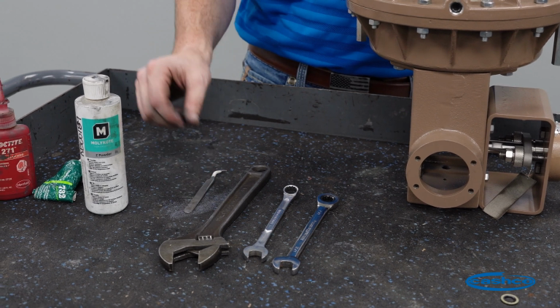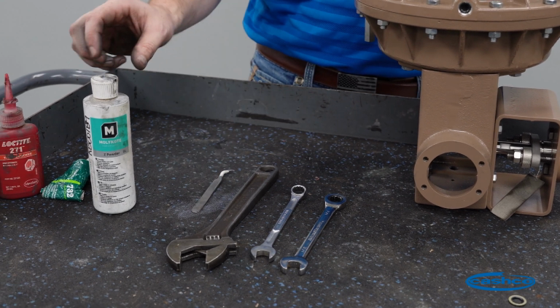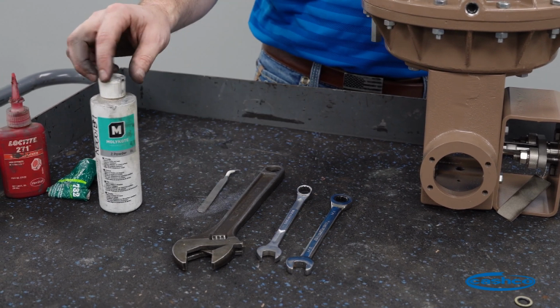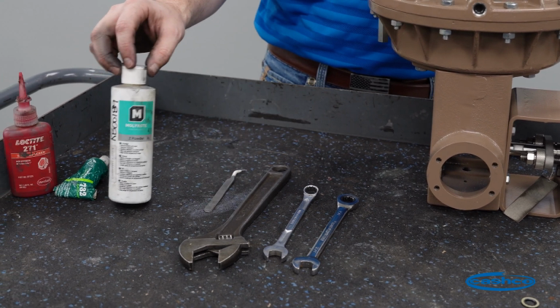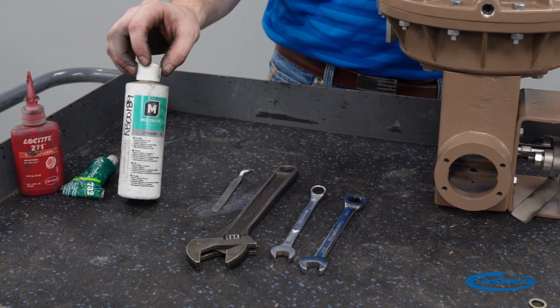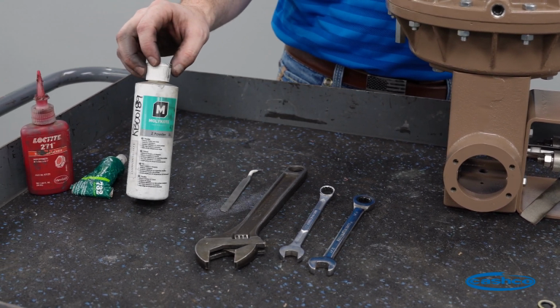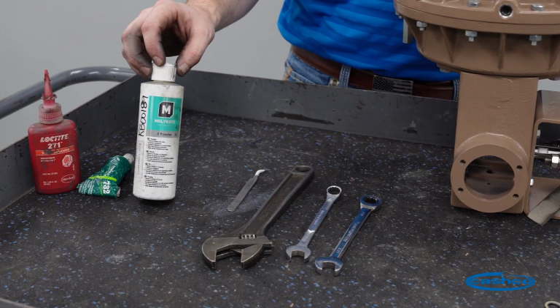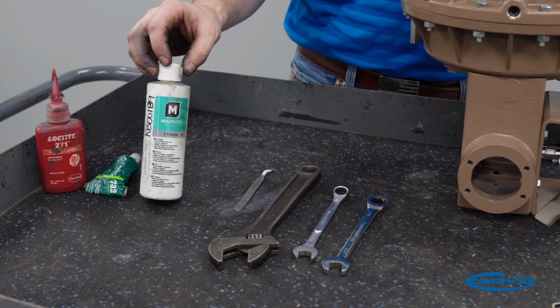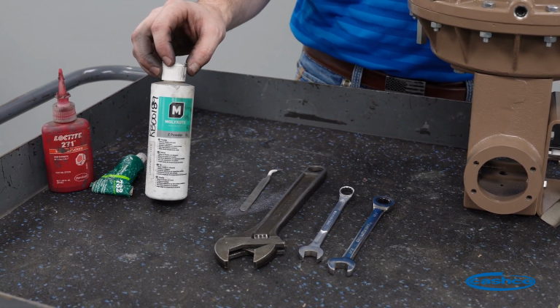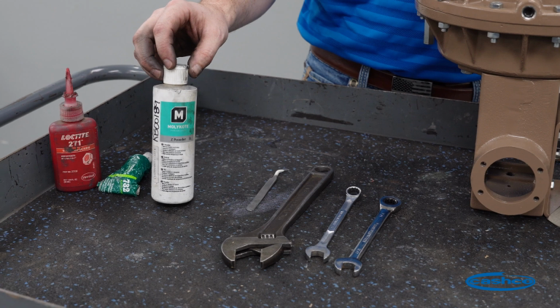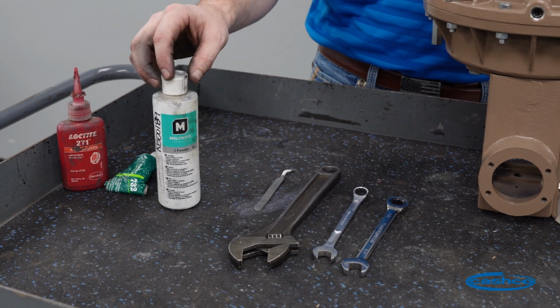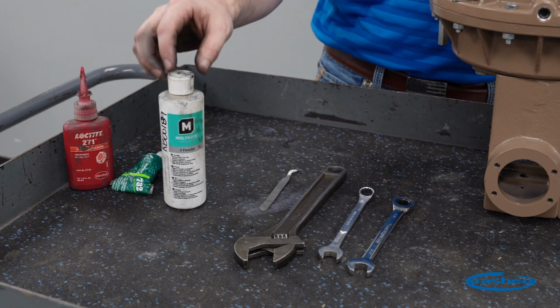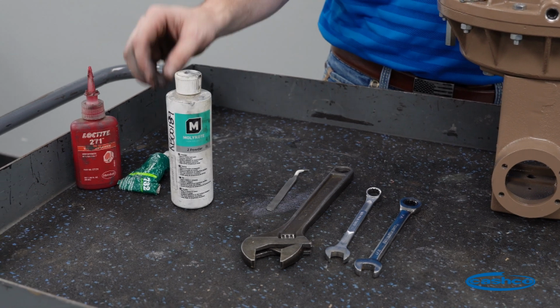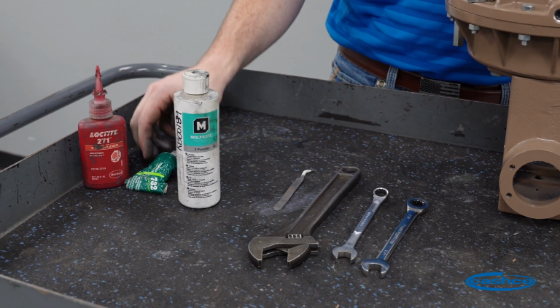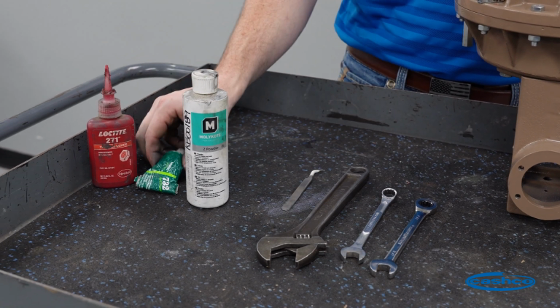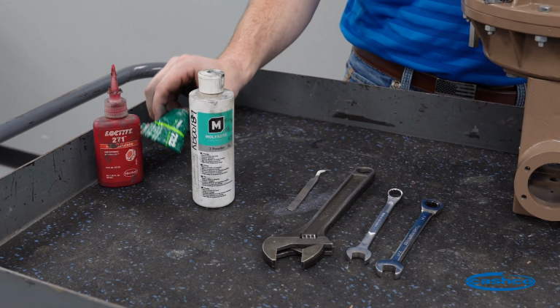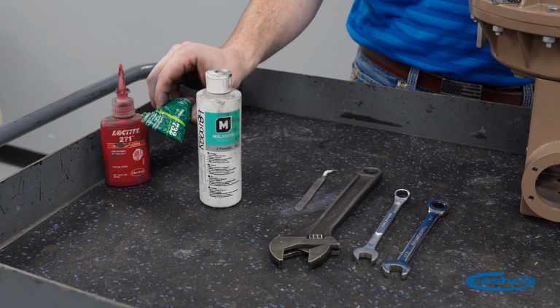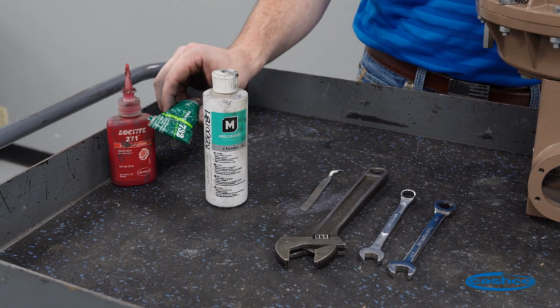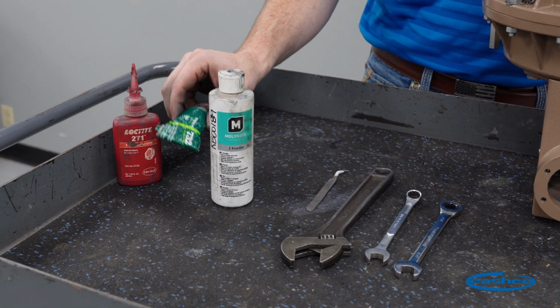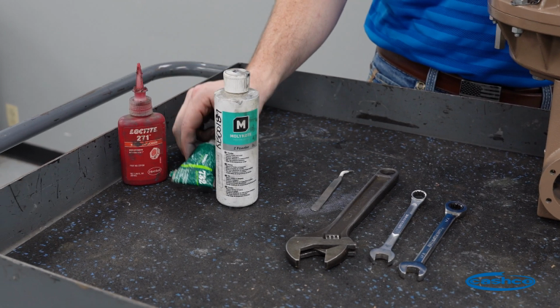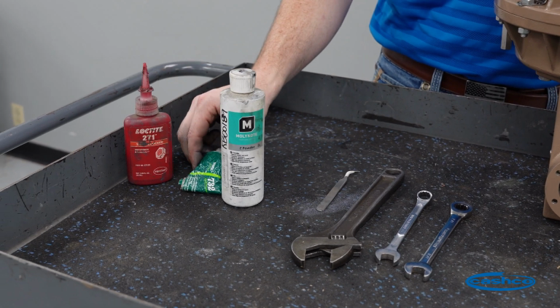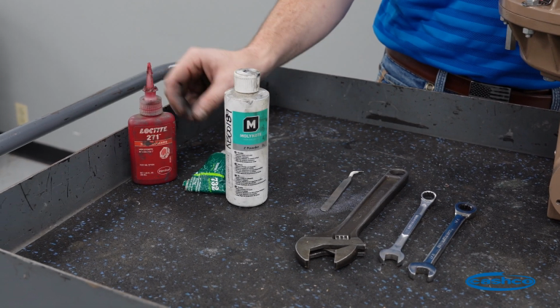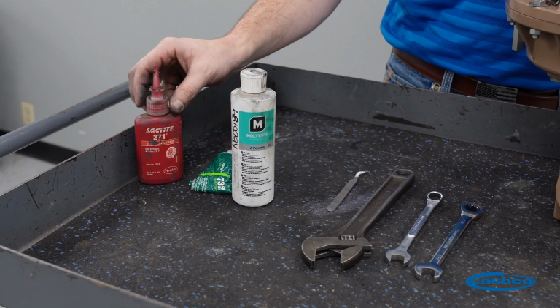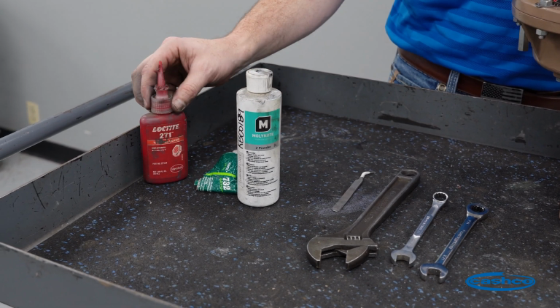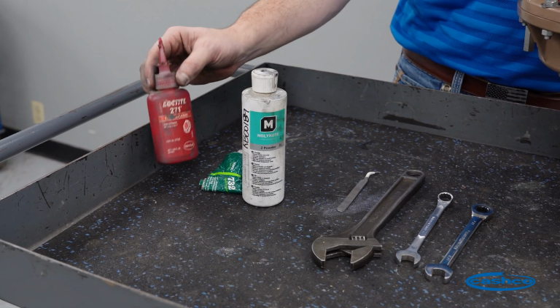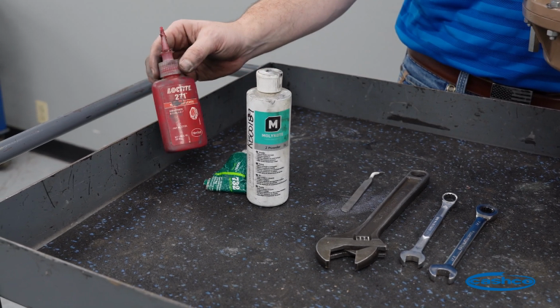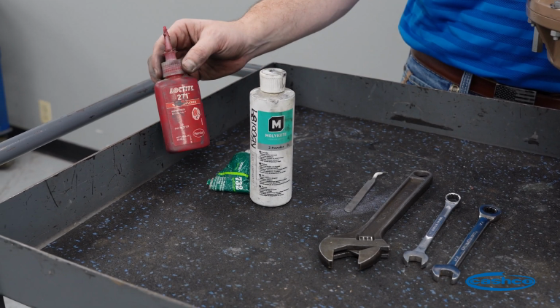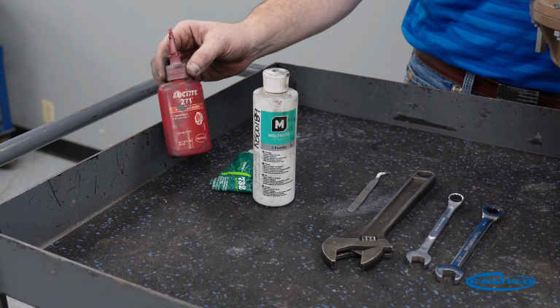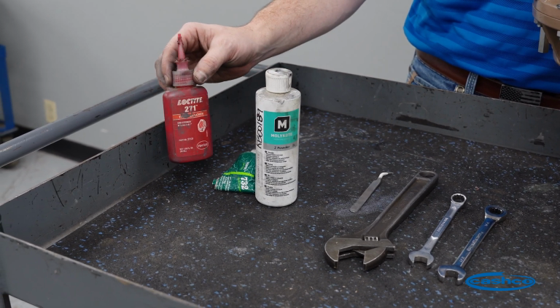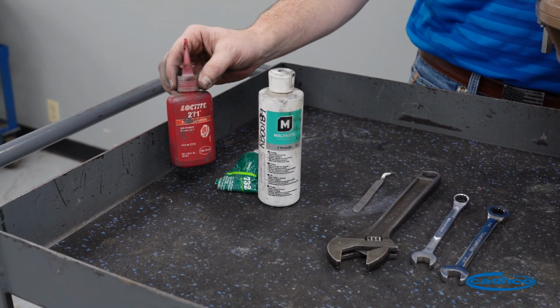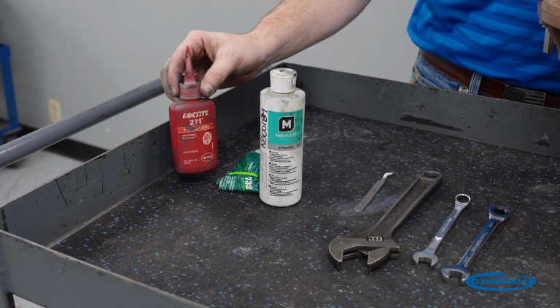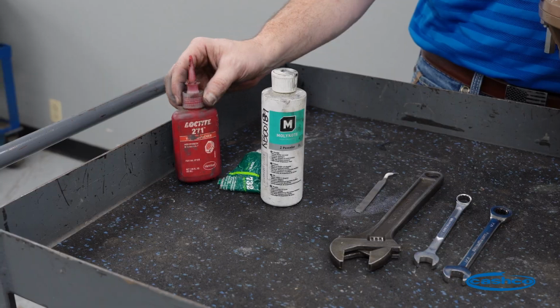Materials will be lubricant for the diaphragm itself, an RTV sealant, and Loctite 271.